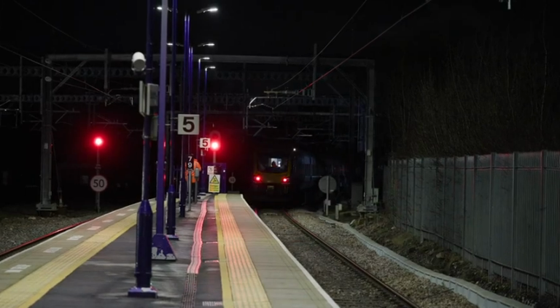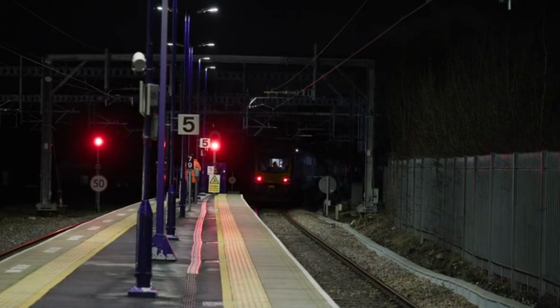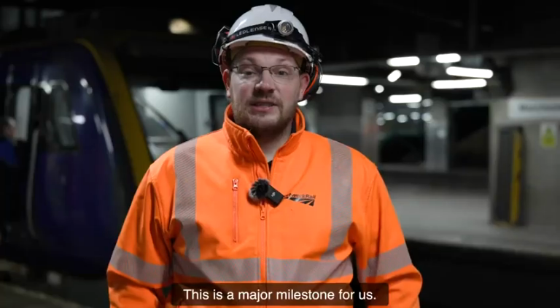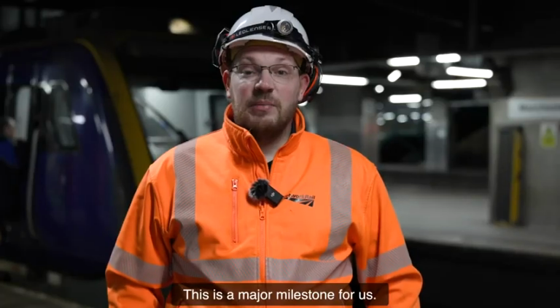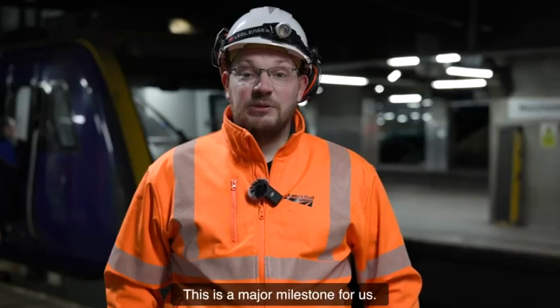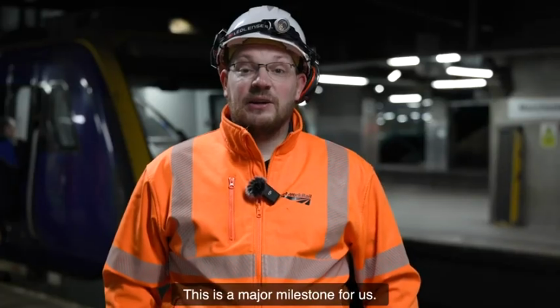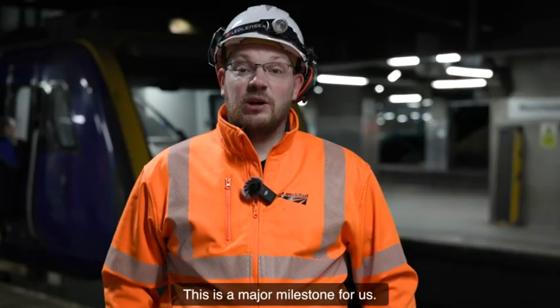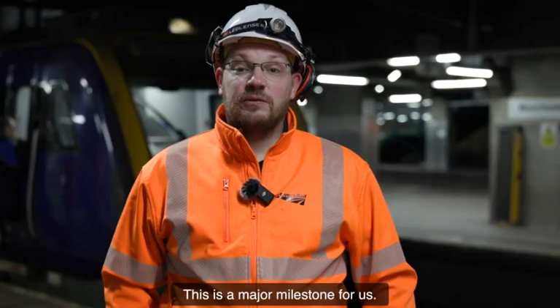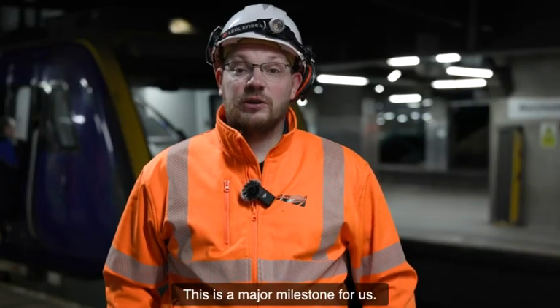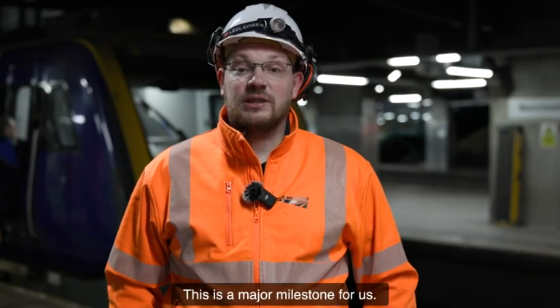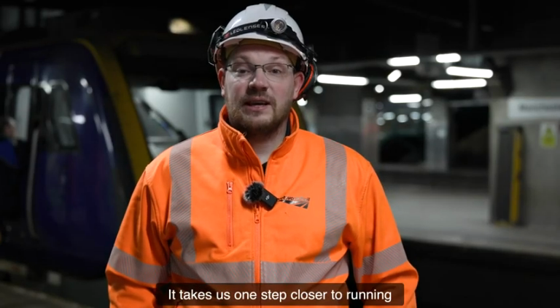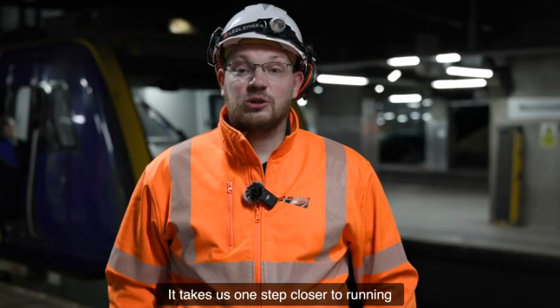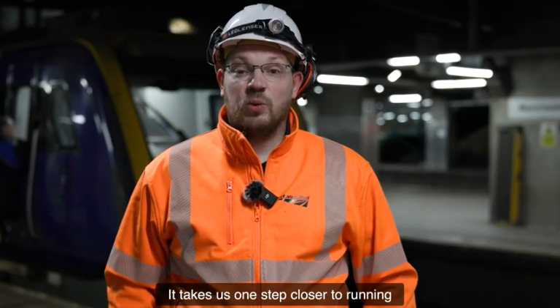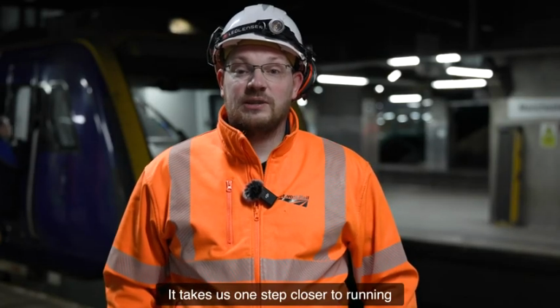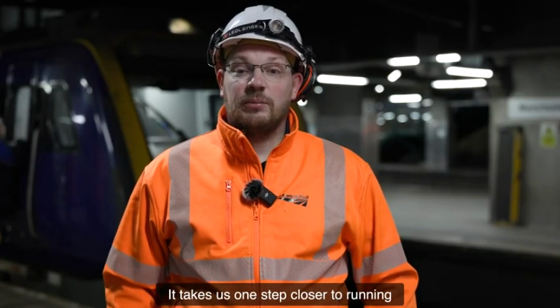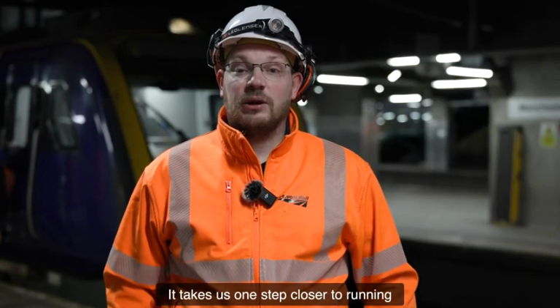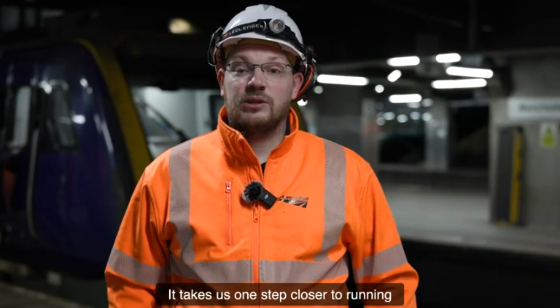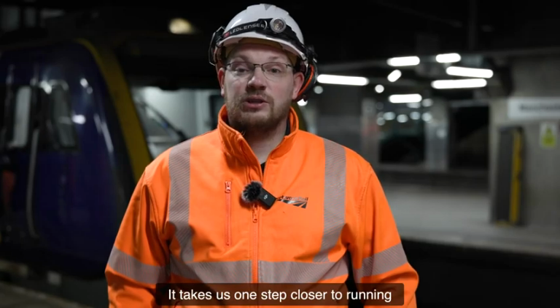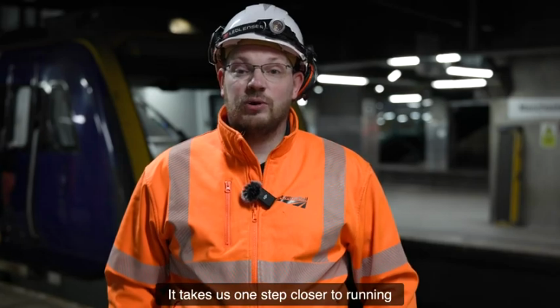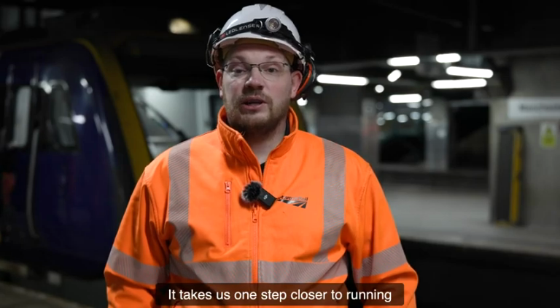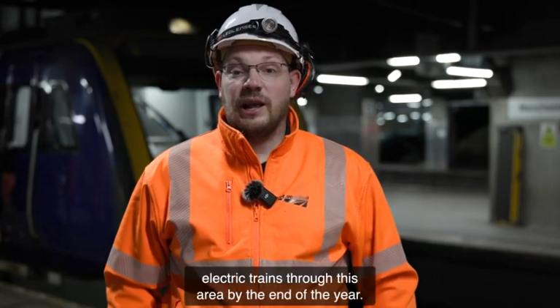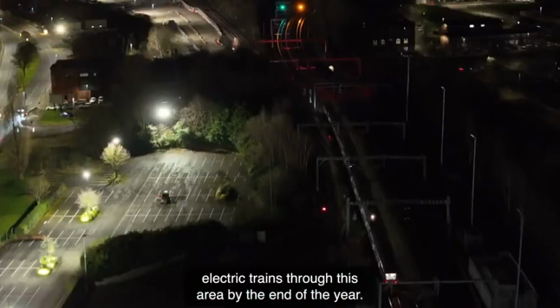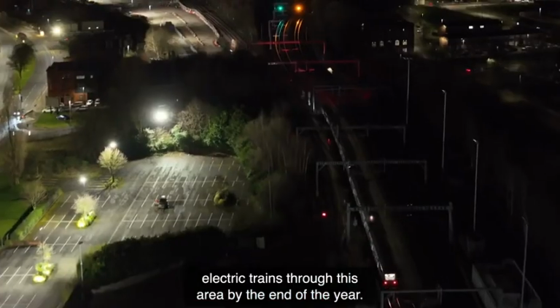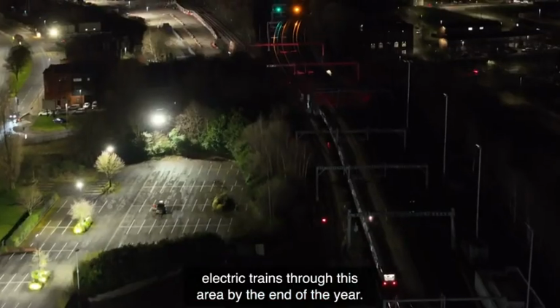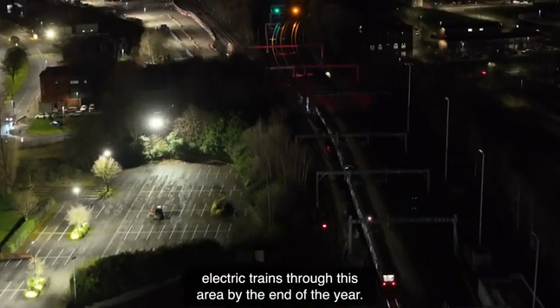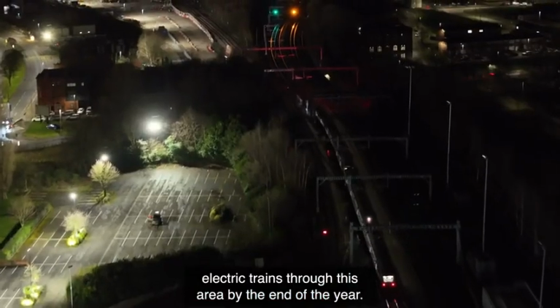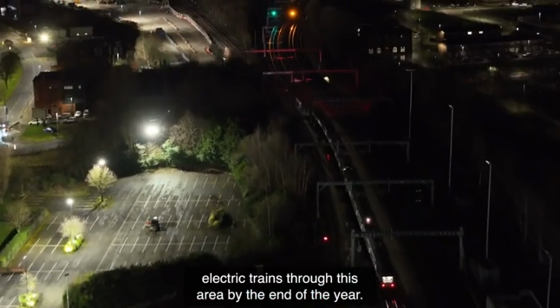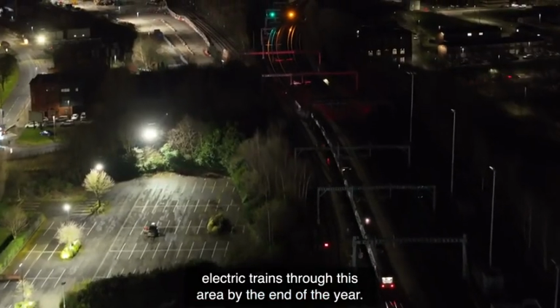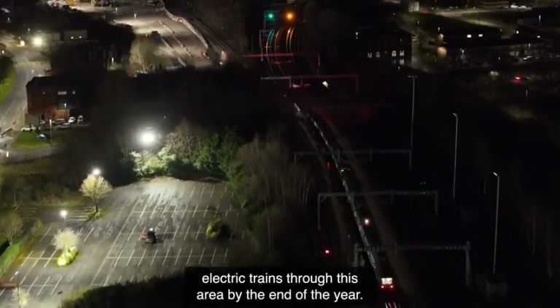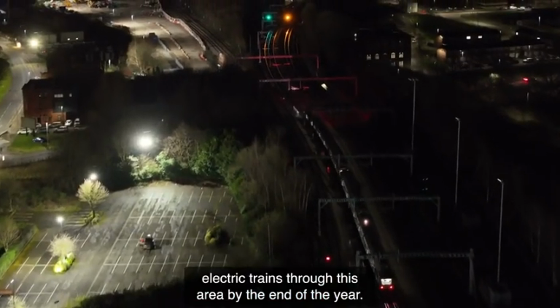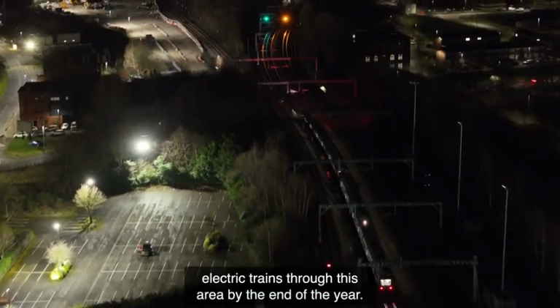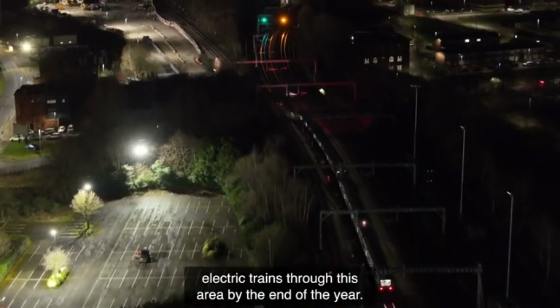This is a major milestone for us — it takes us one step closer to running electric trains through this area by the end of the year.